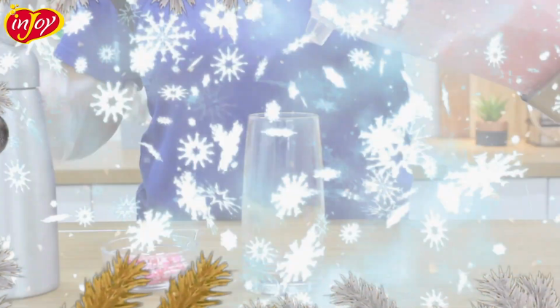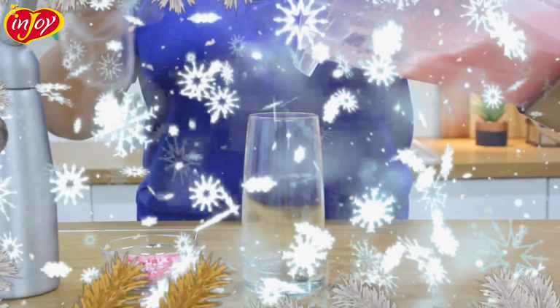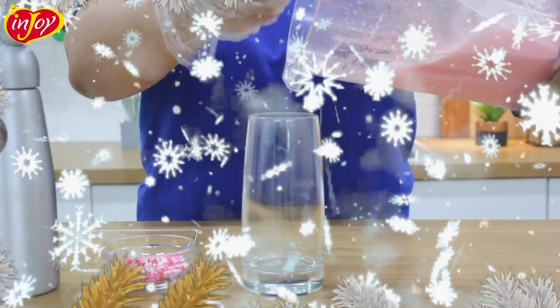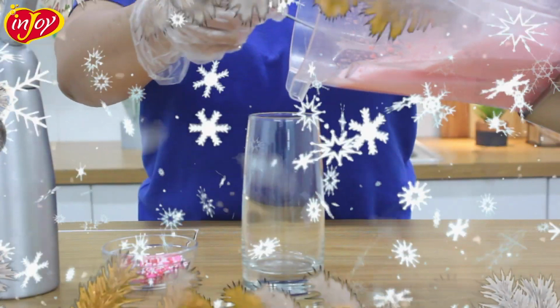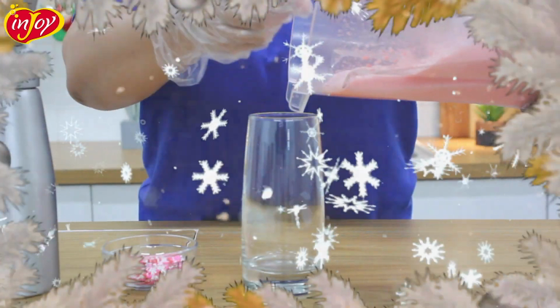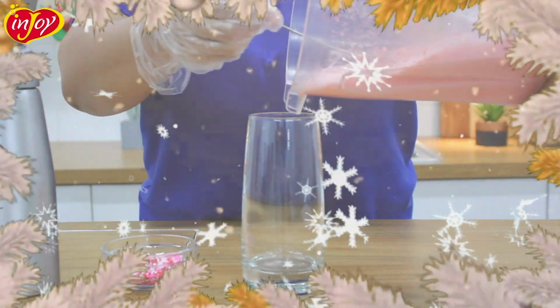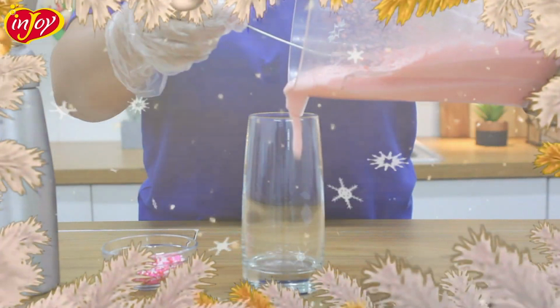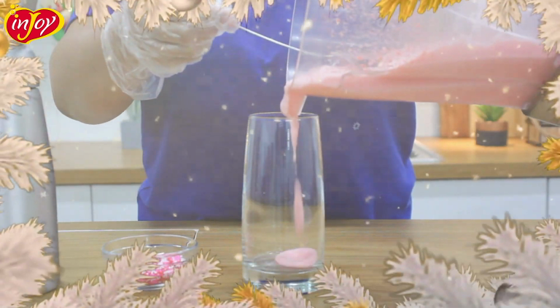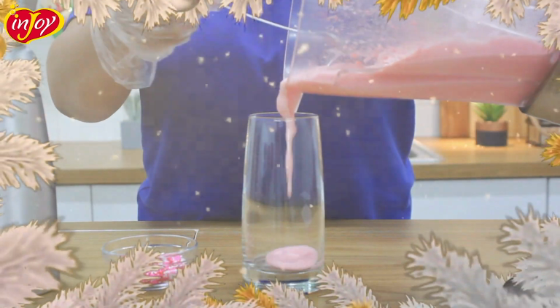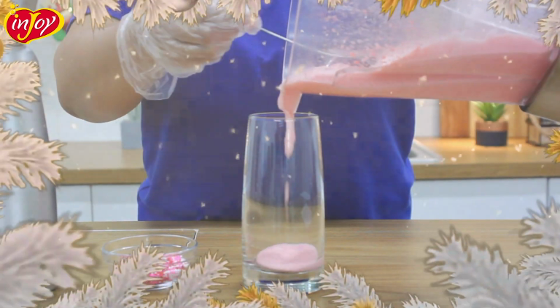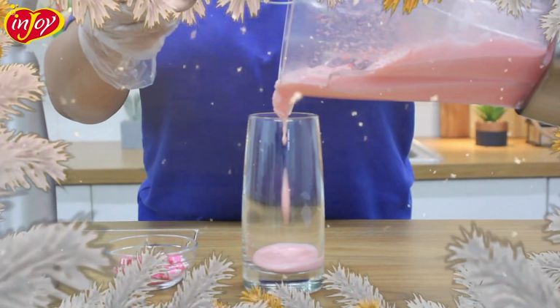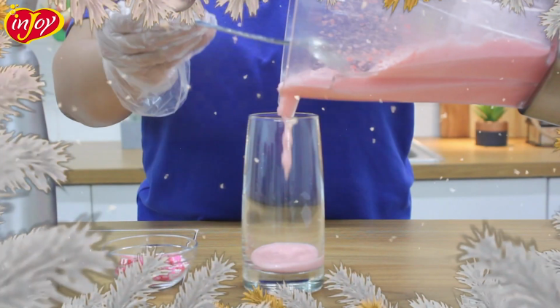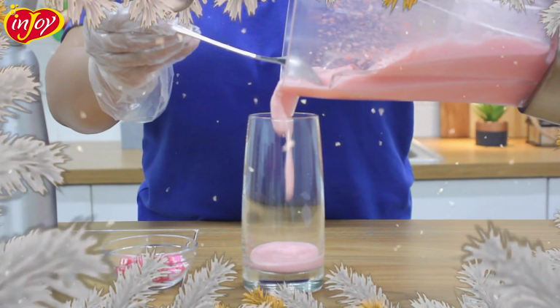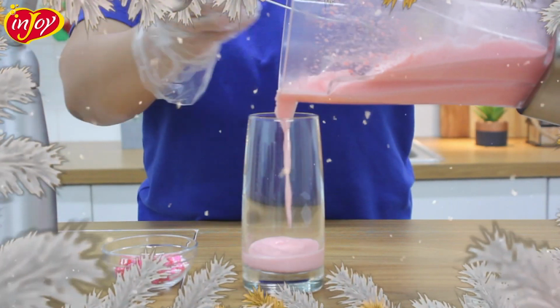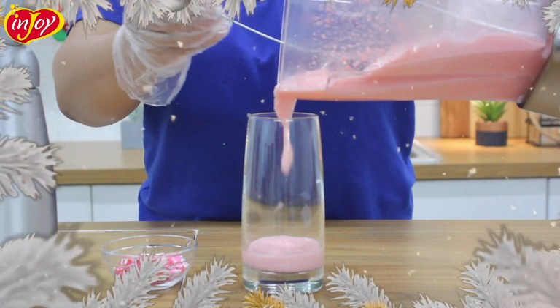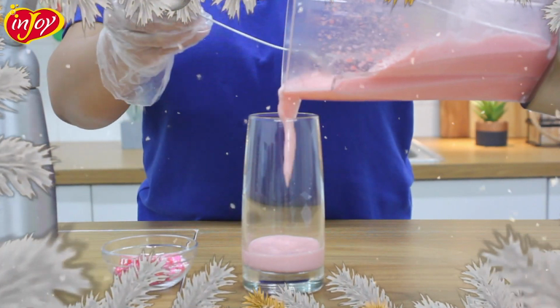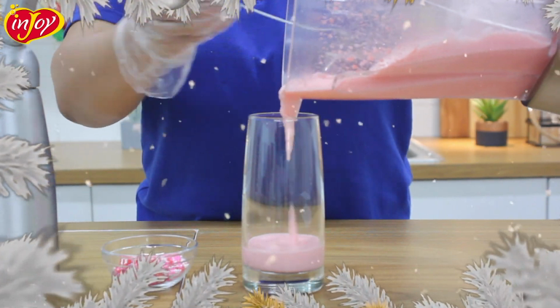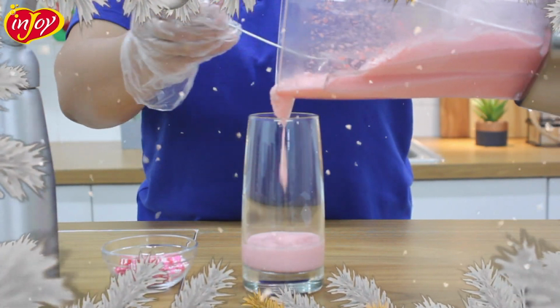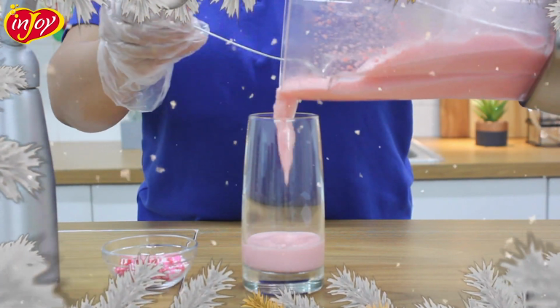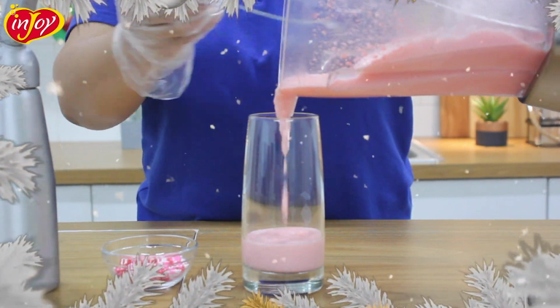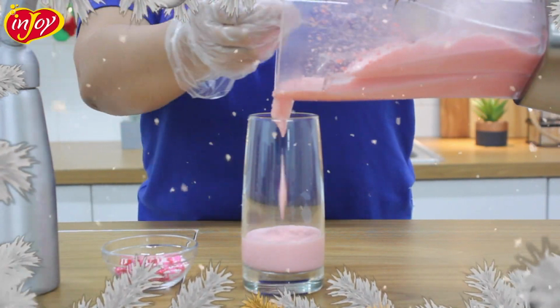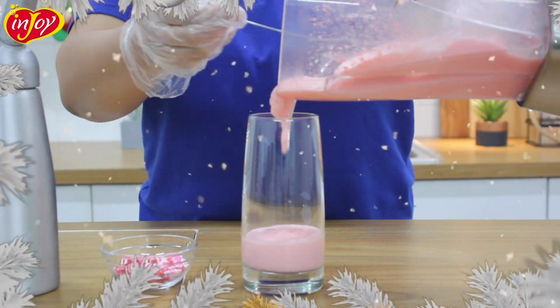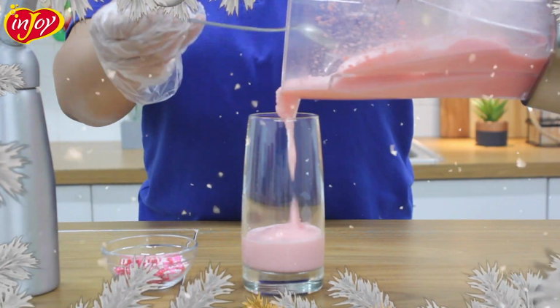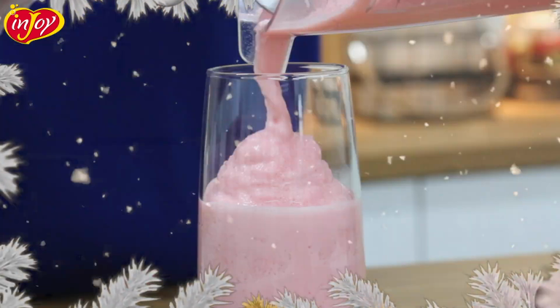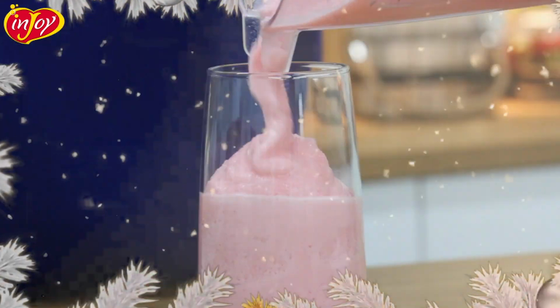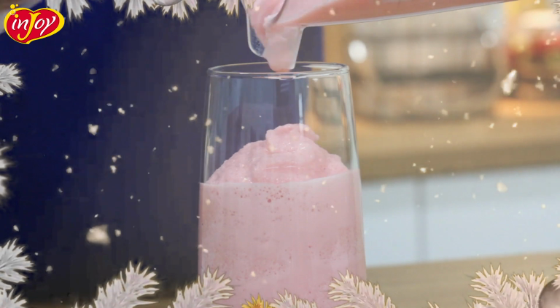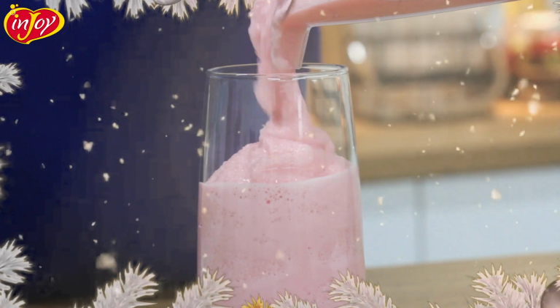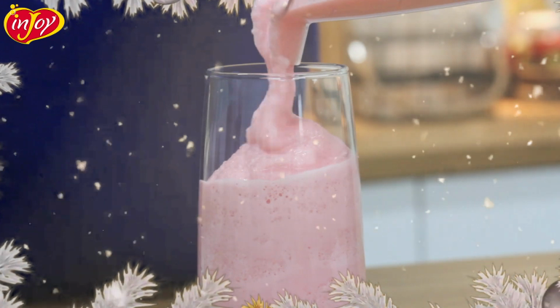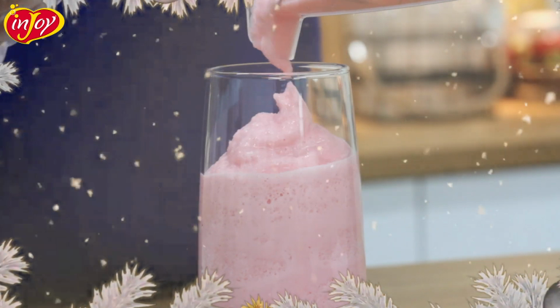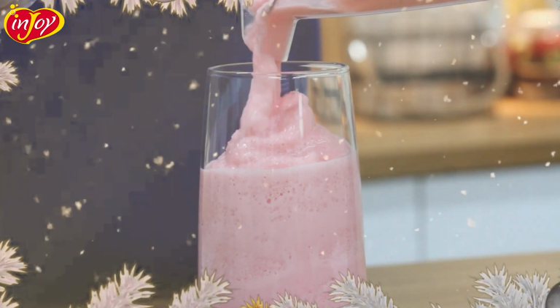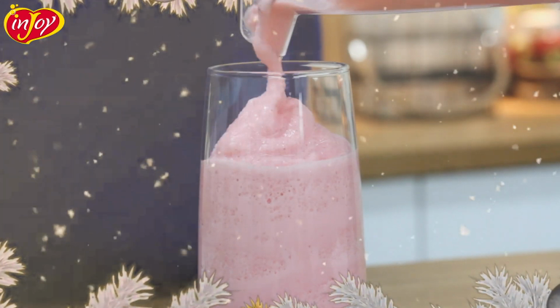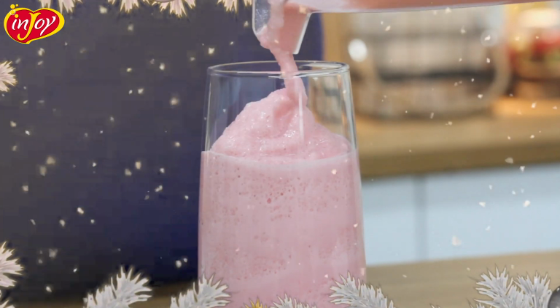Step 4: pour the mixture and add Enjoy Funfrape, and top it with sprinkles or candy cane.